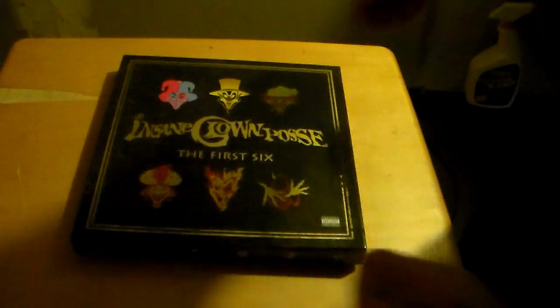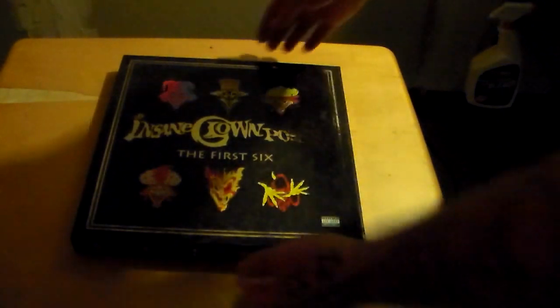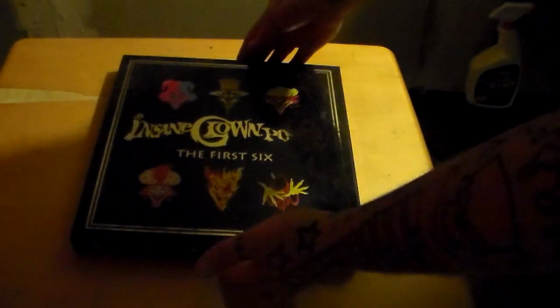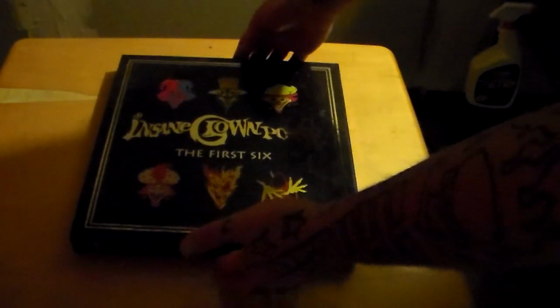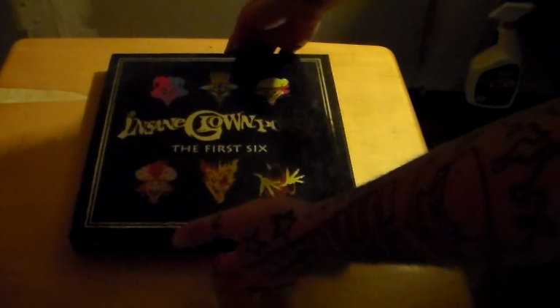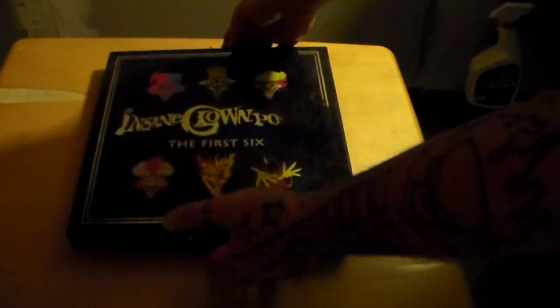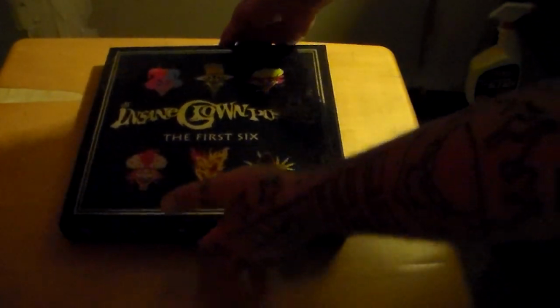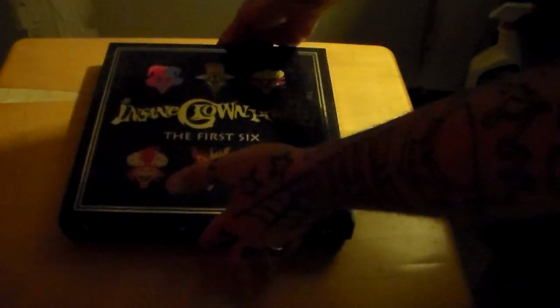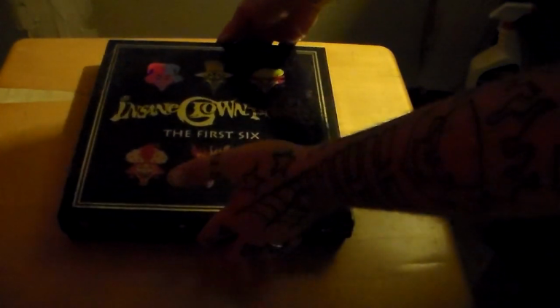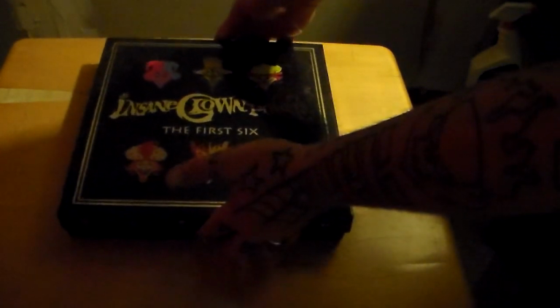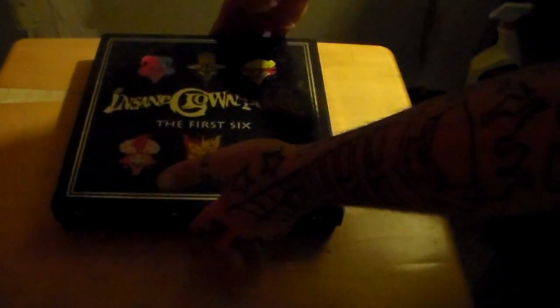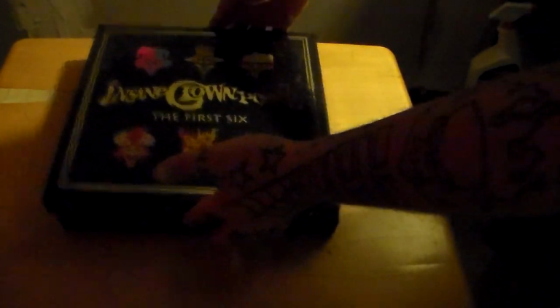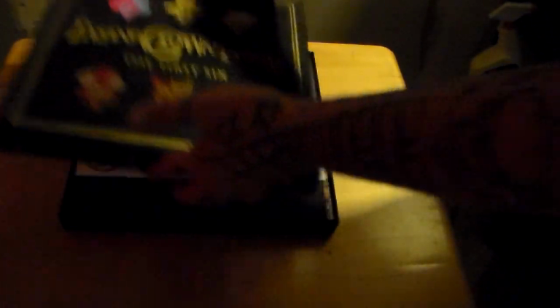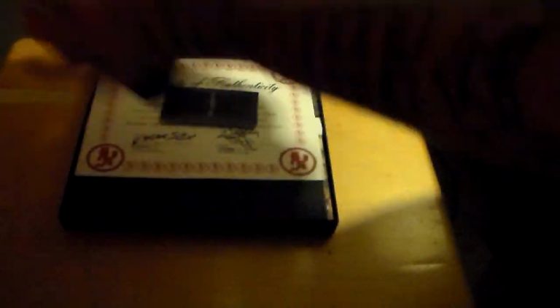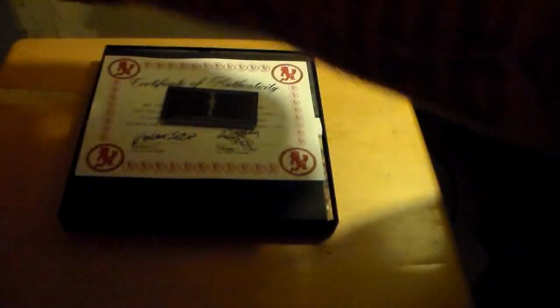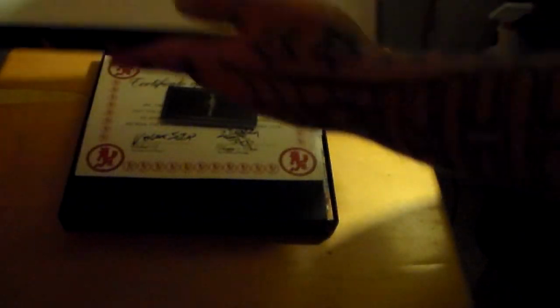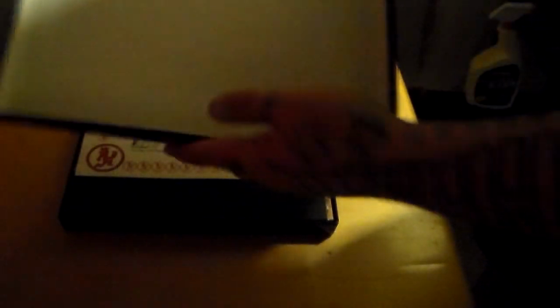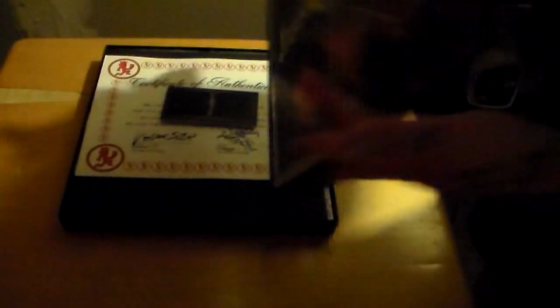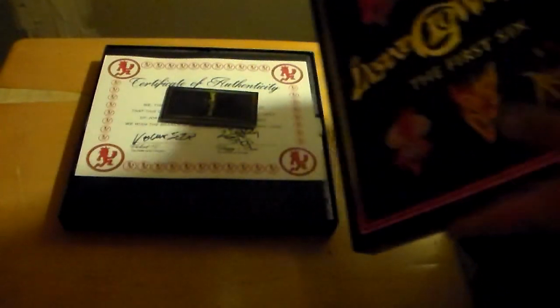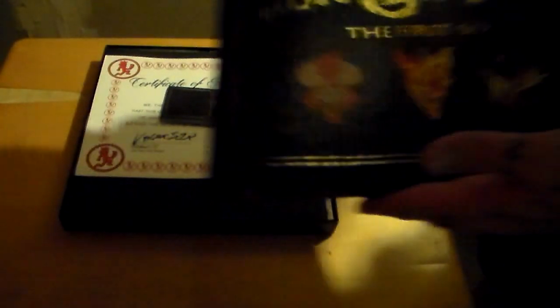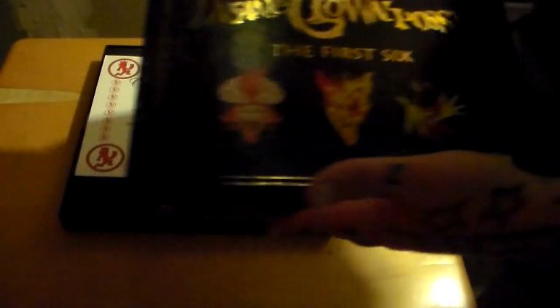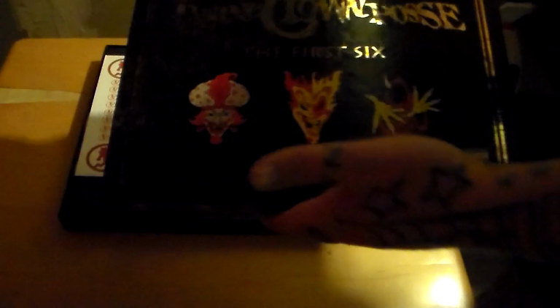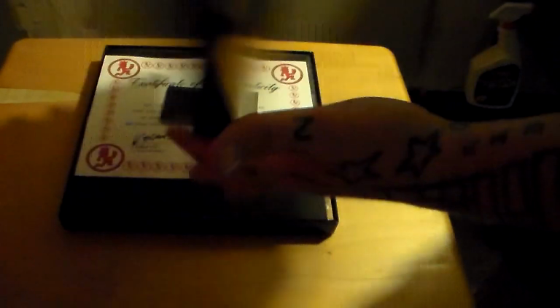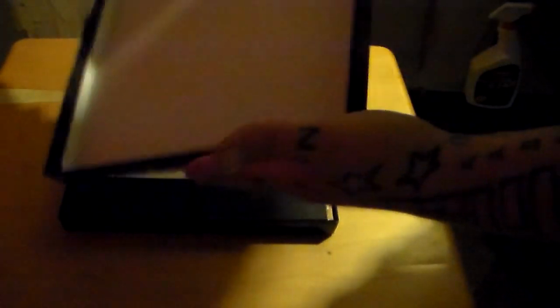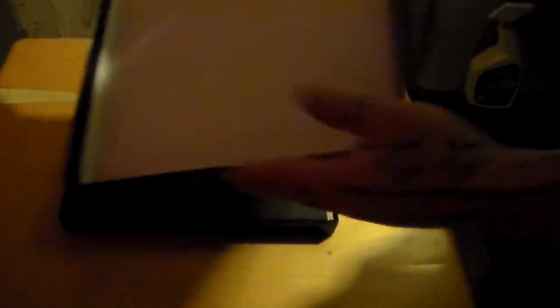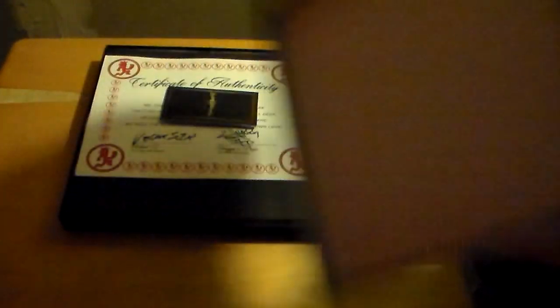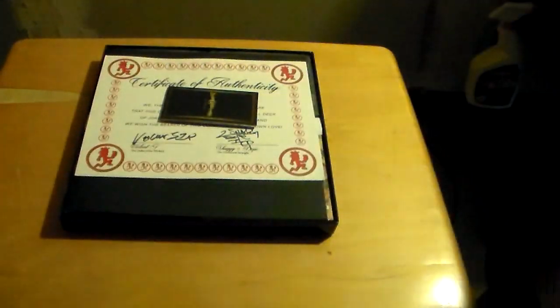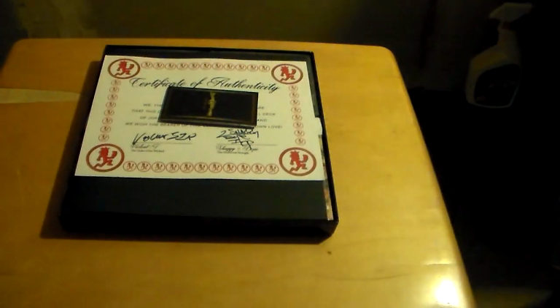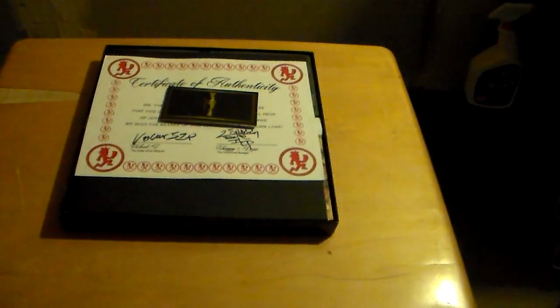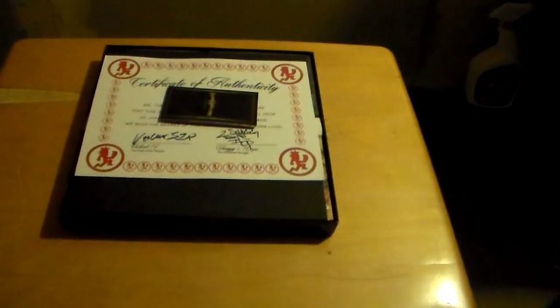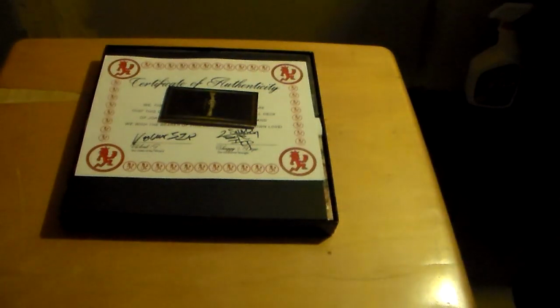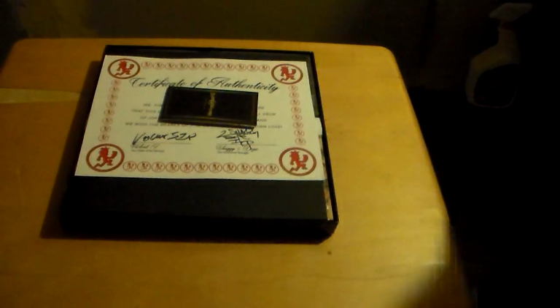Here it is. I'm going to open it up right now. There's just the empty top box.